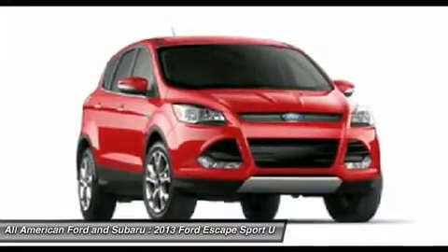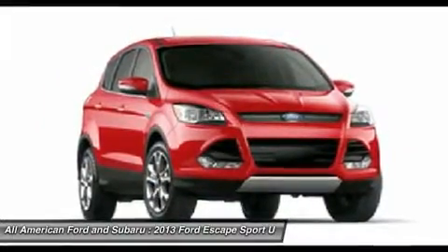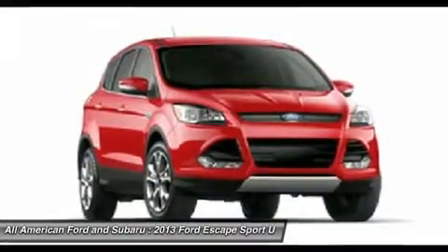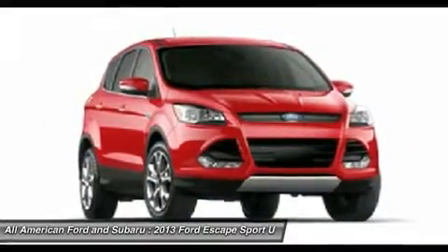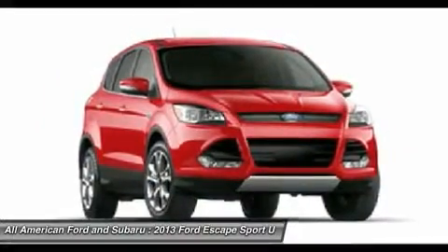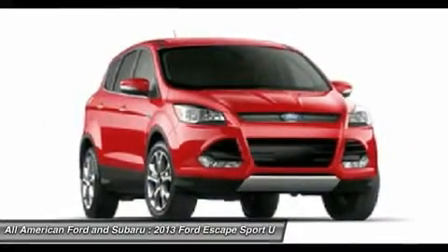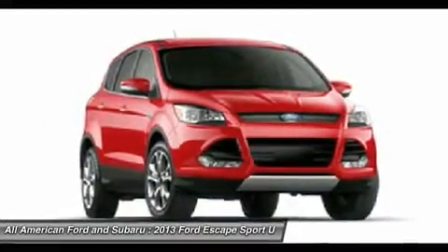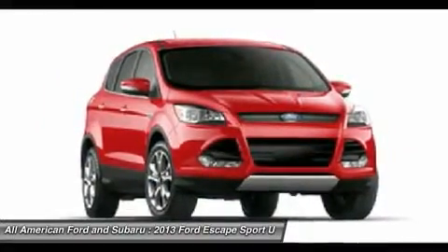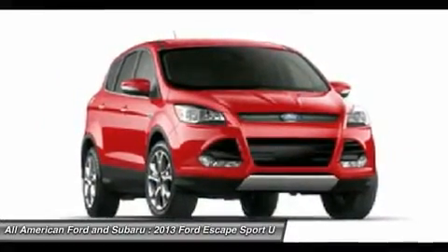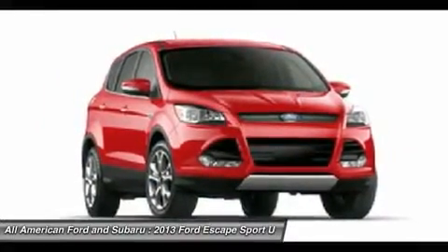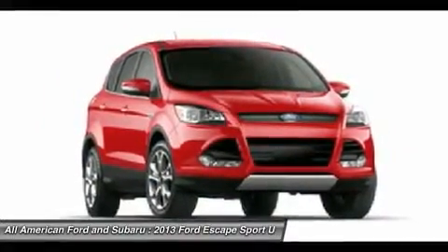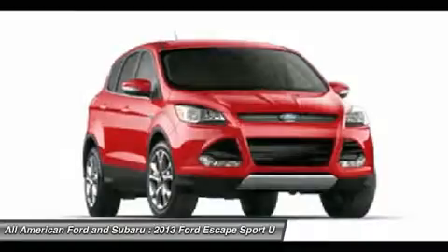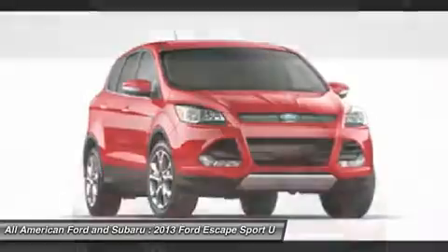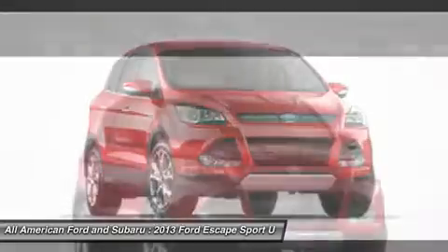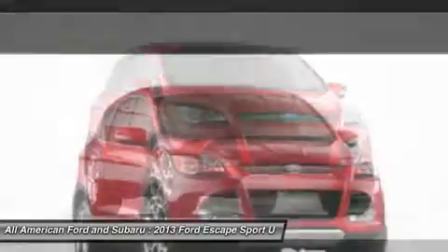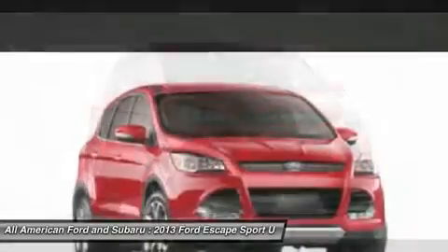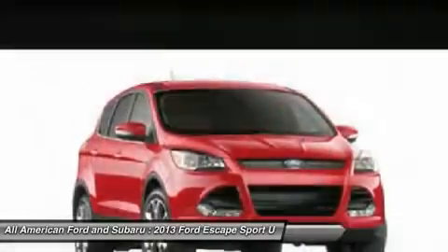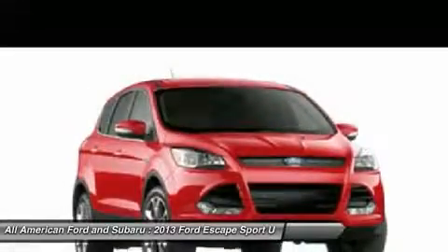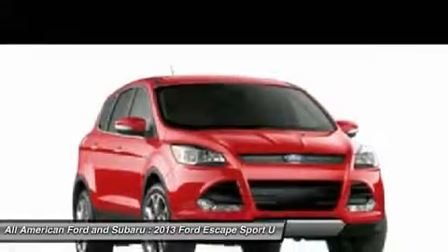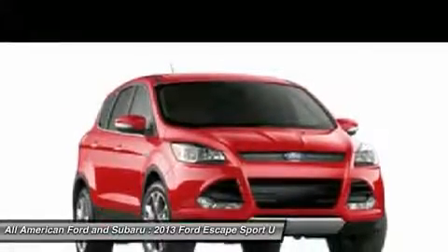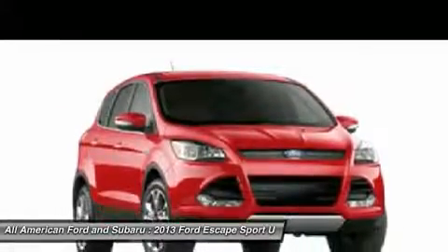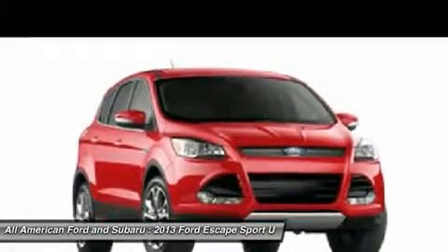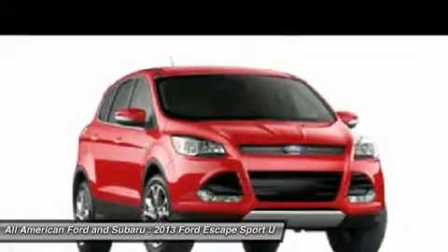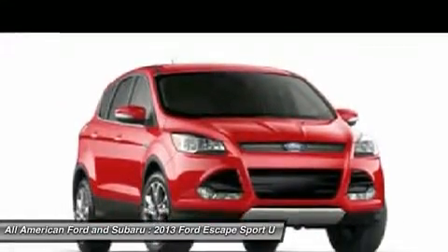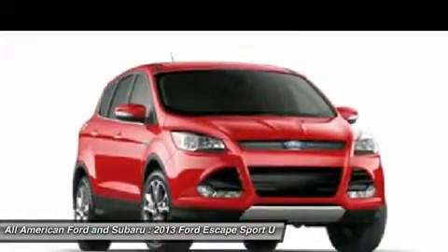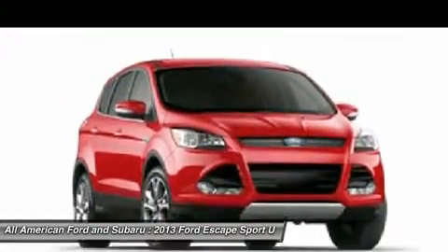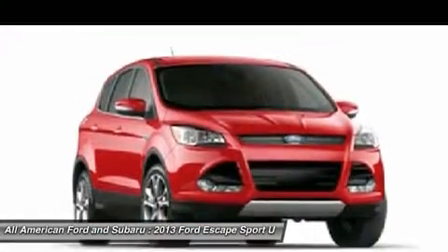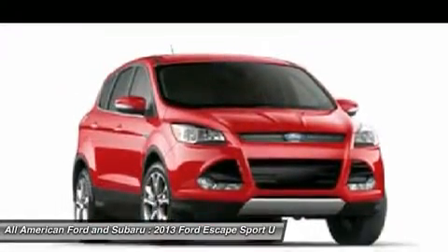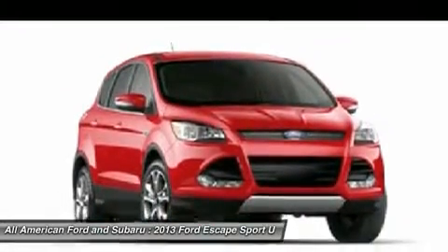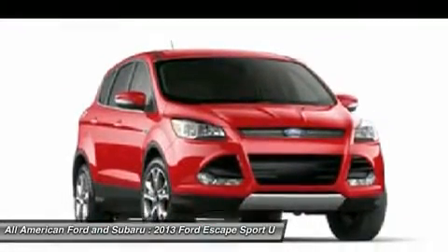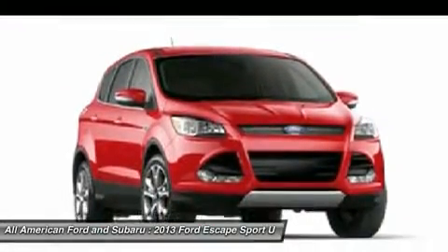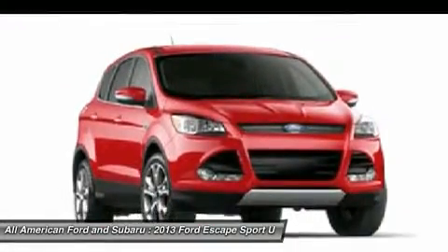Aluminum wheels, floor mats, cruise control, AM-FM stereo radio.